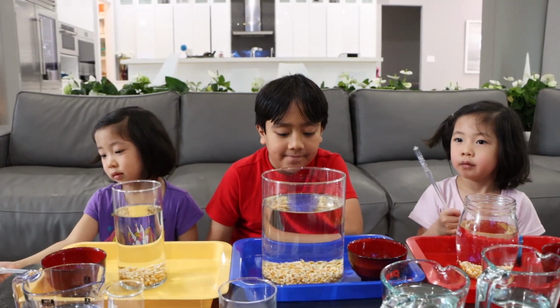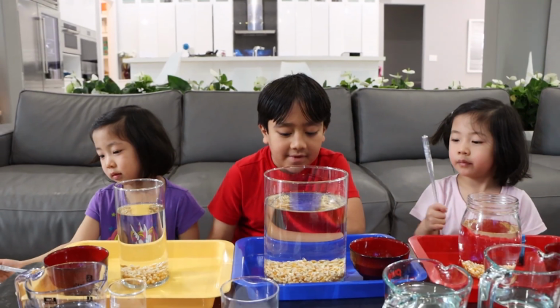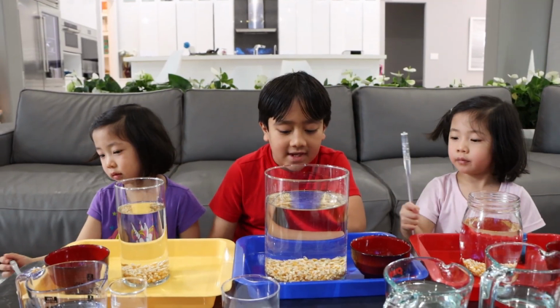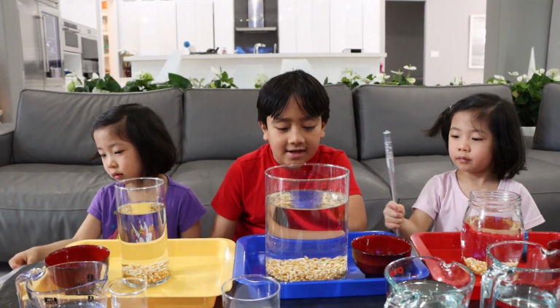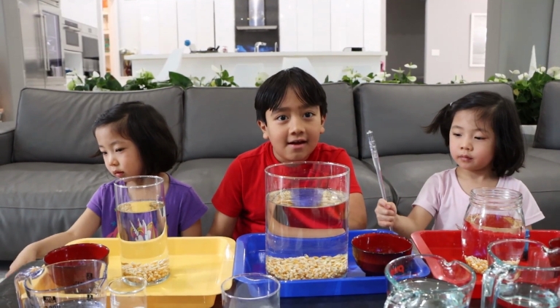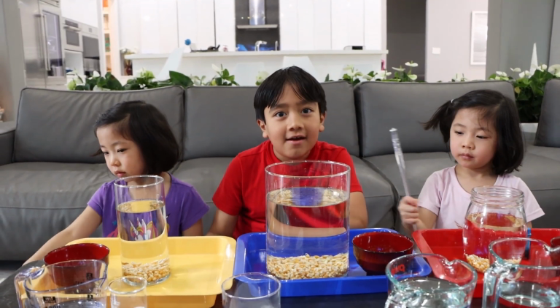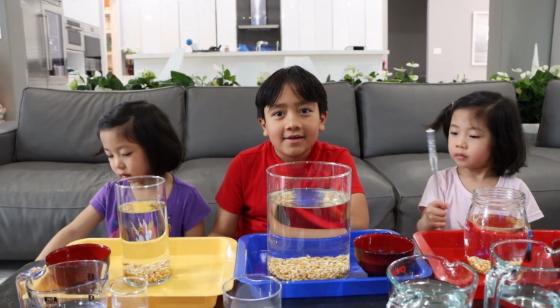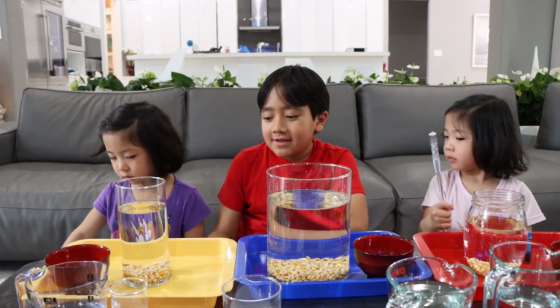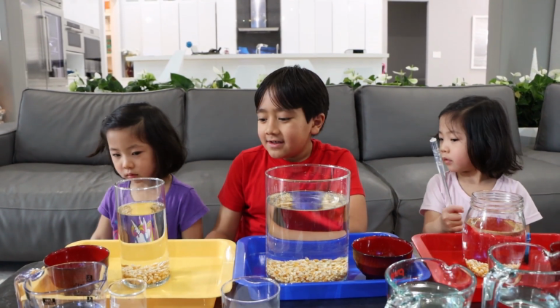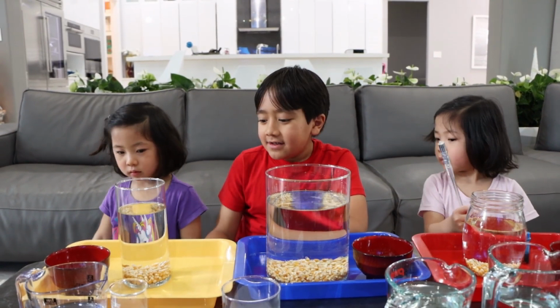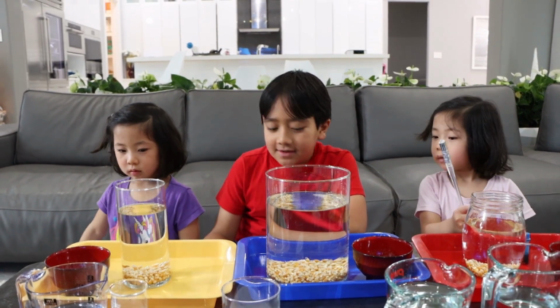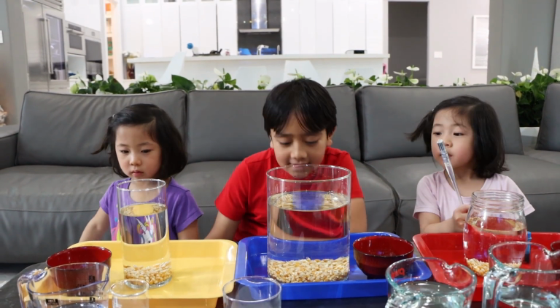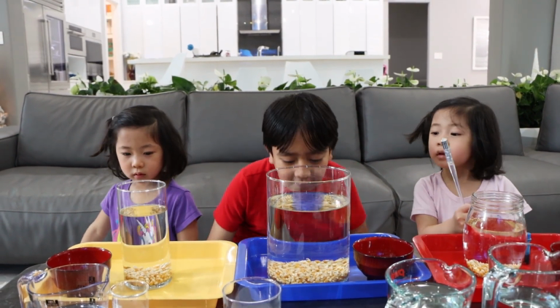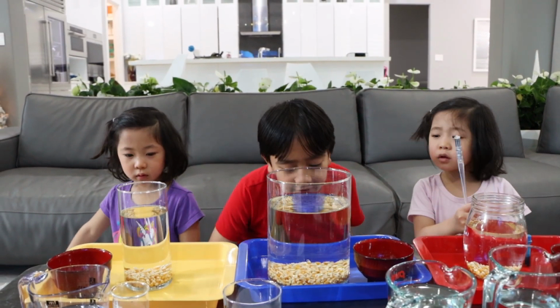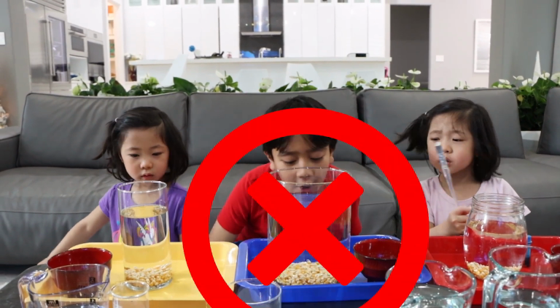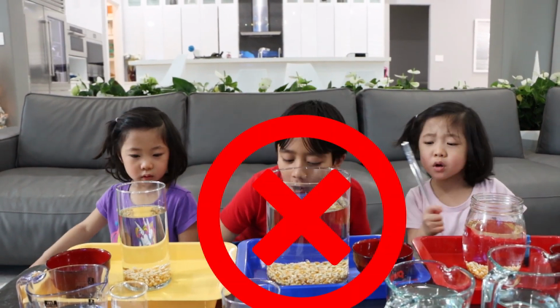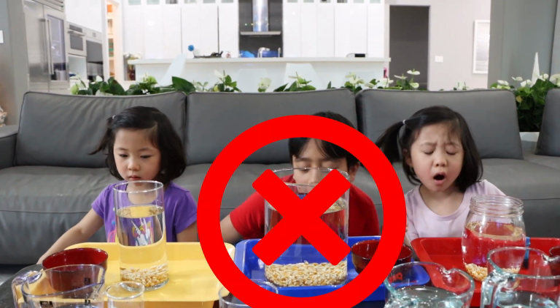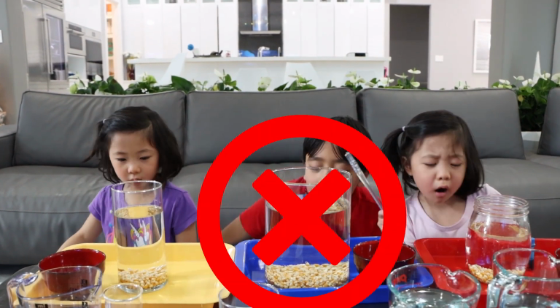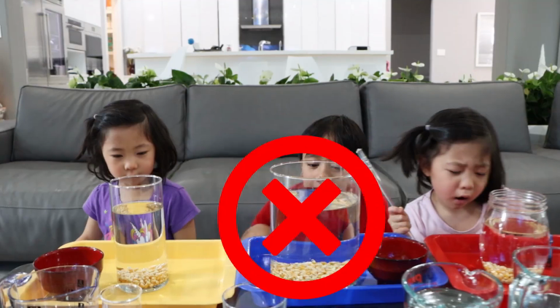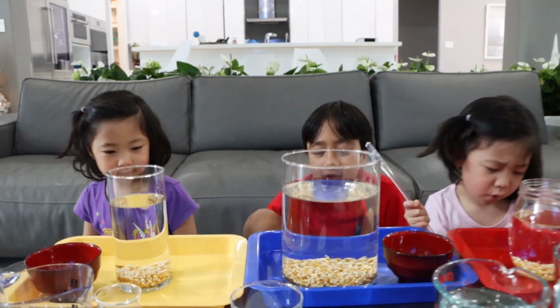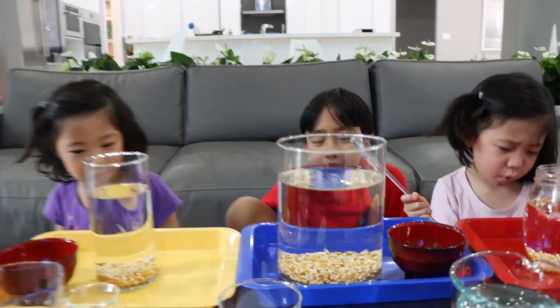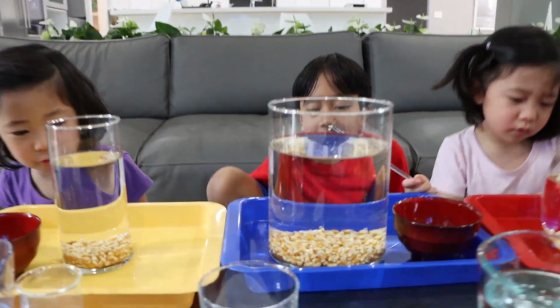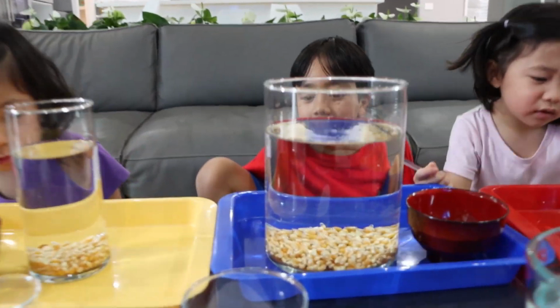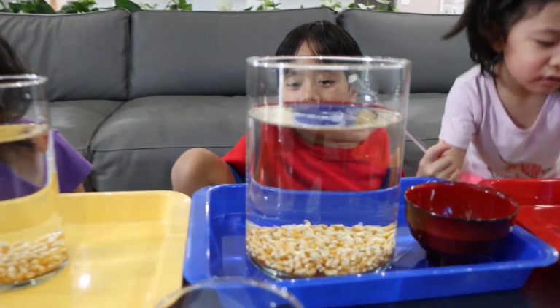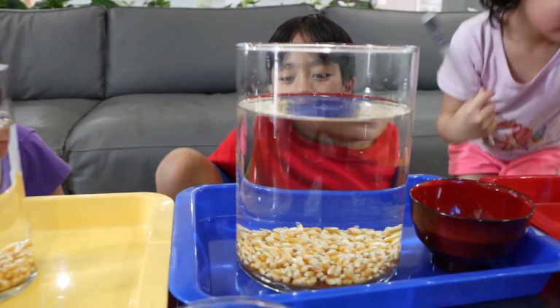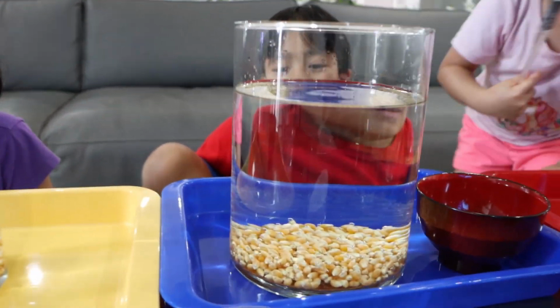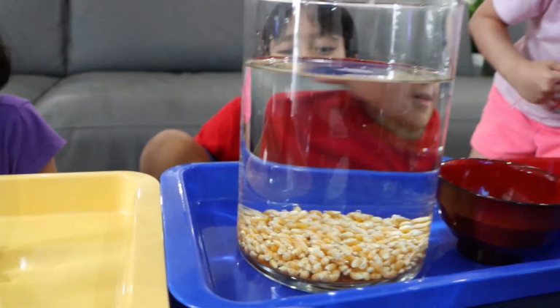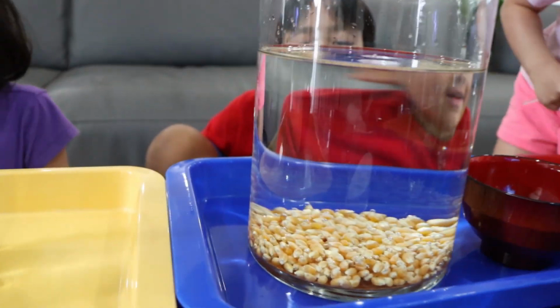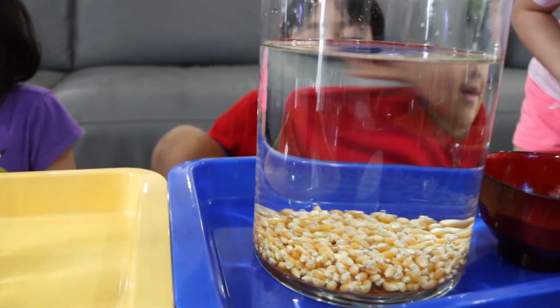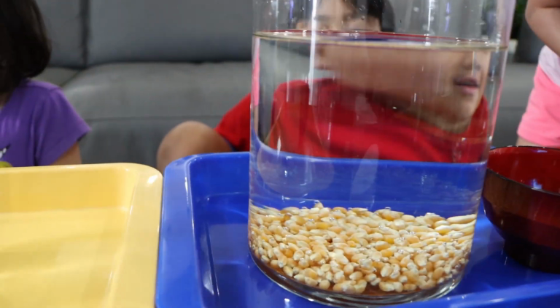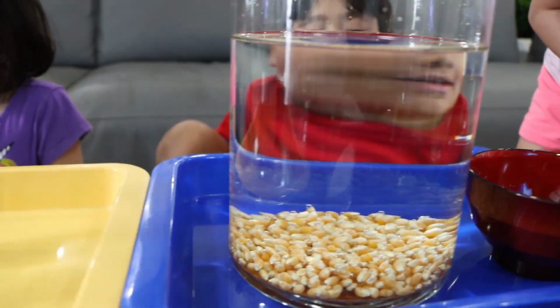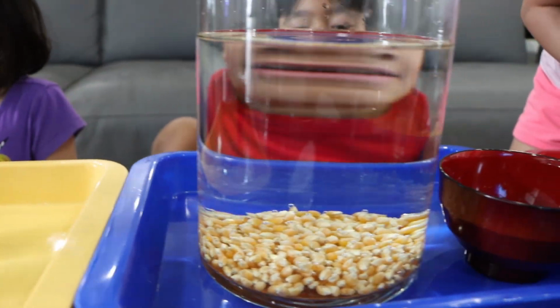Okay, do you guys see that the popcorn is dancing already or not? No! Yep, popcorn does not dance with just water.